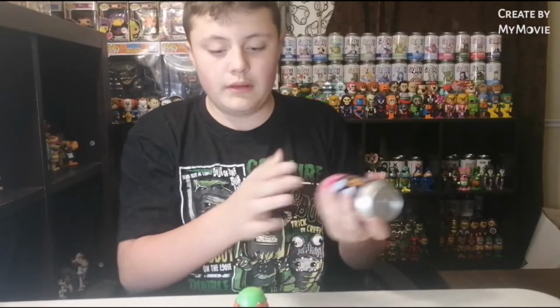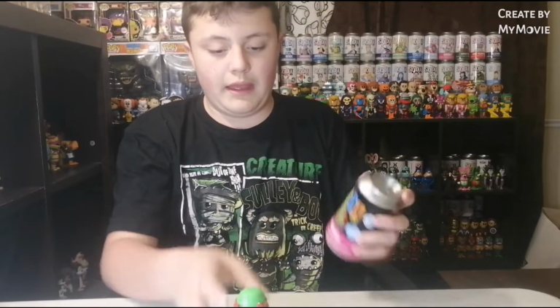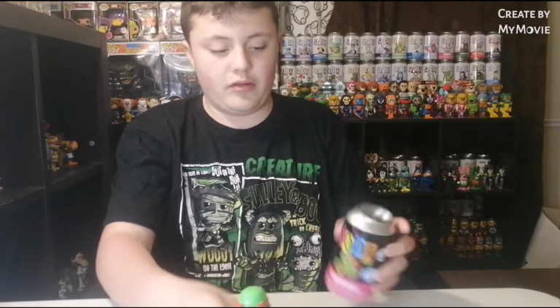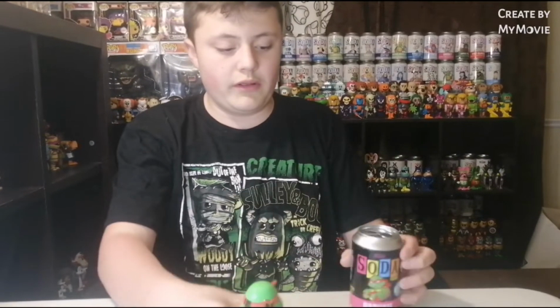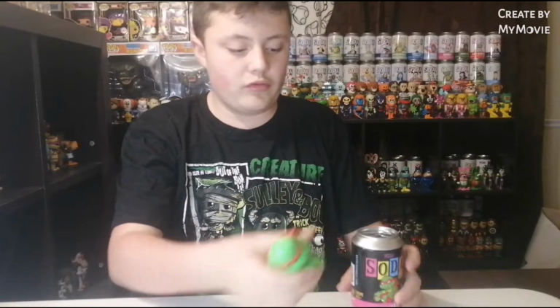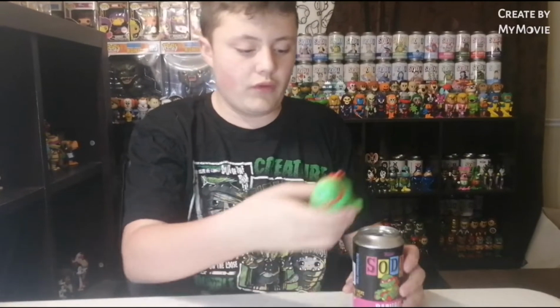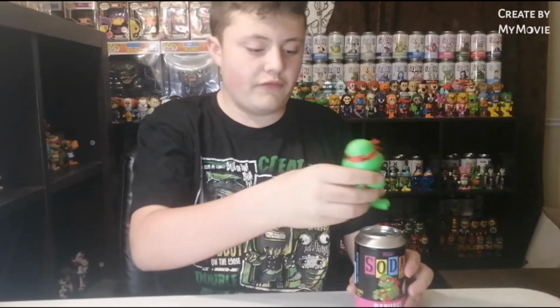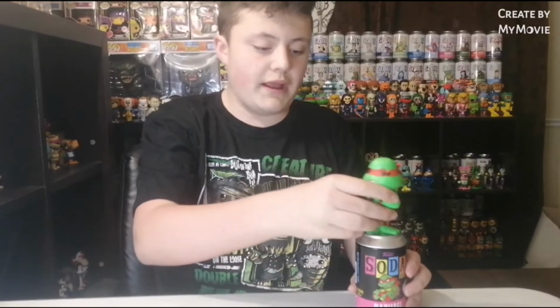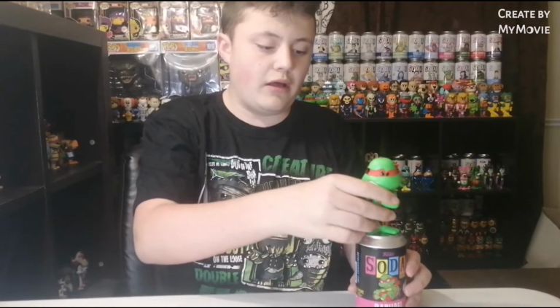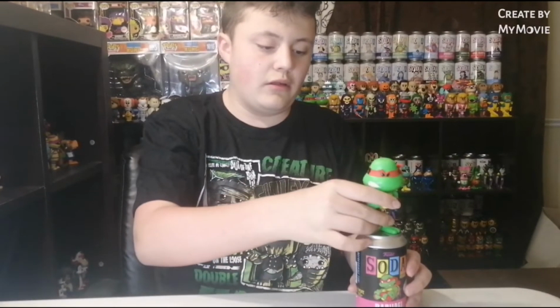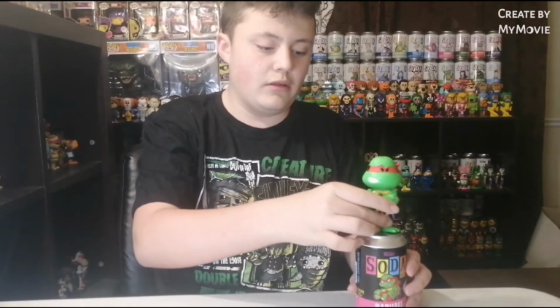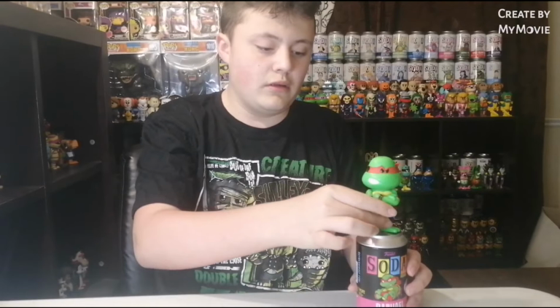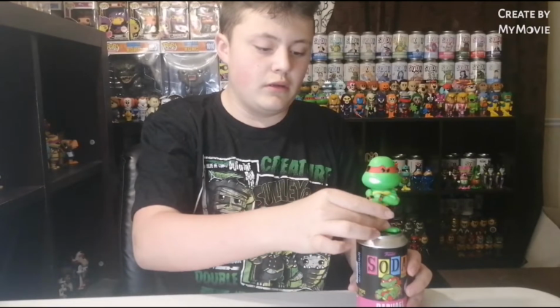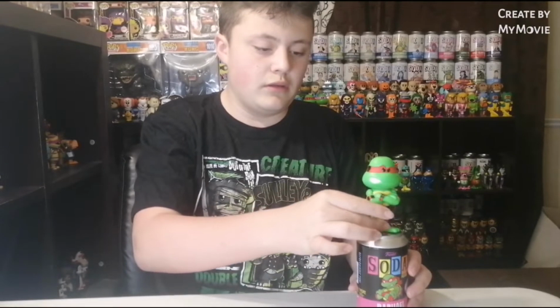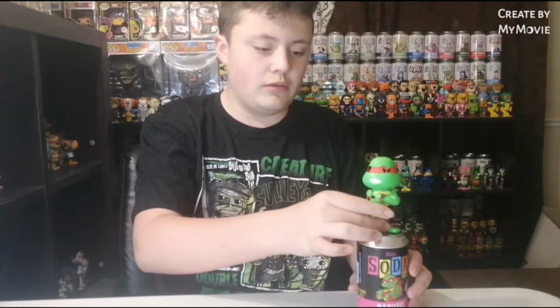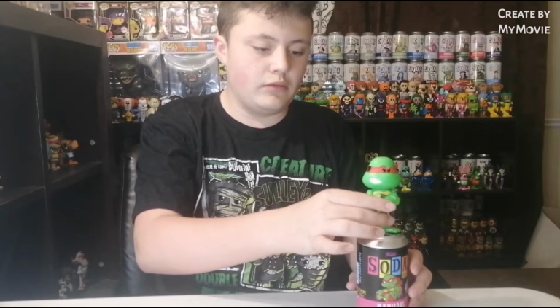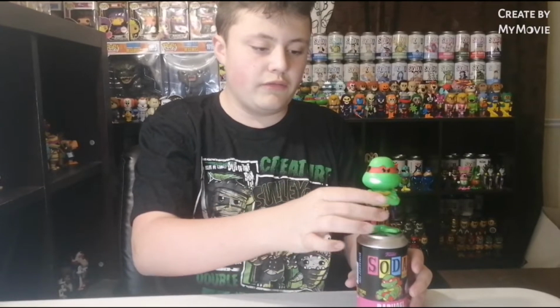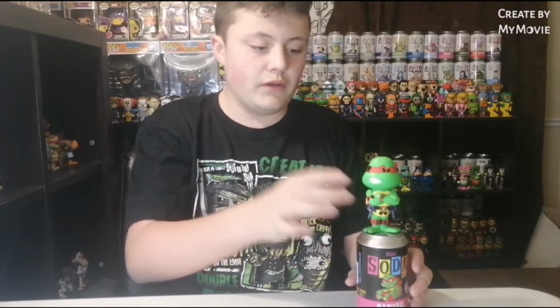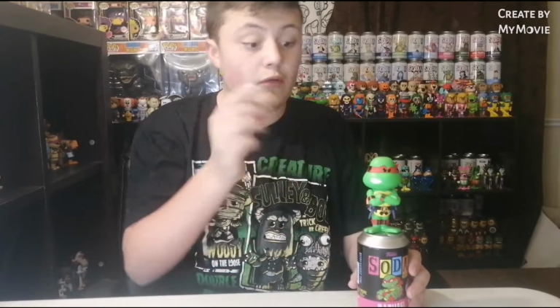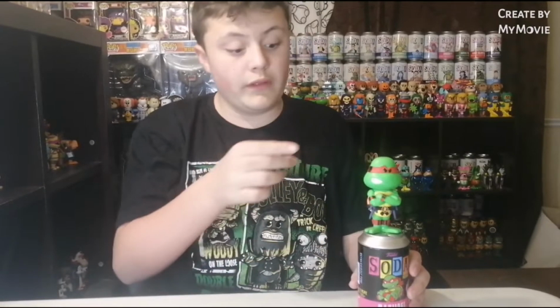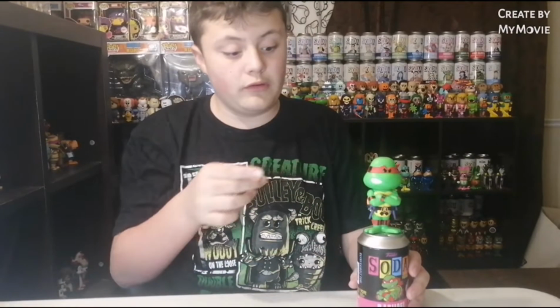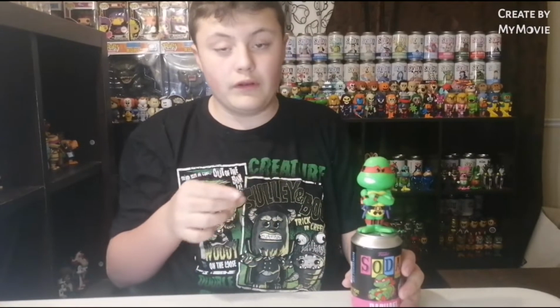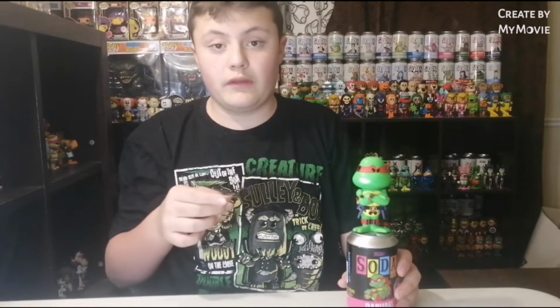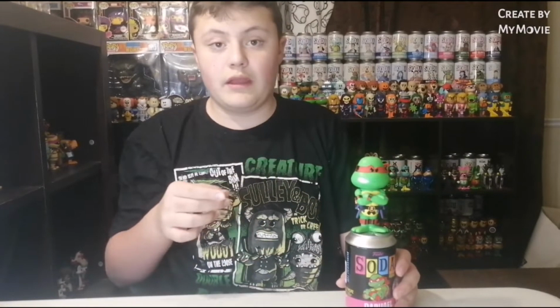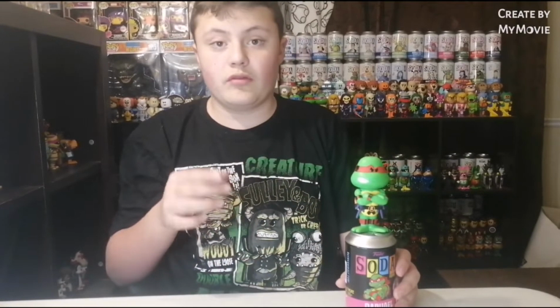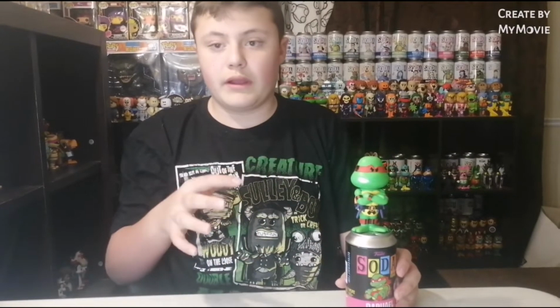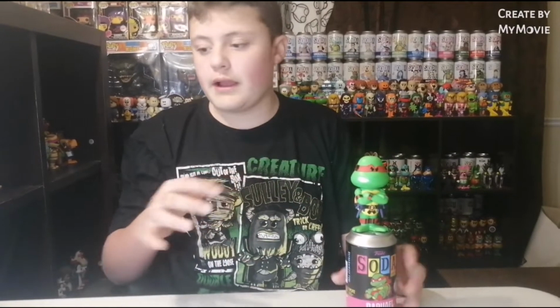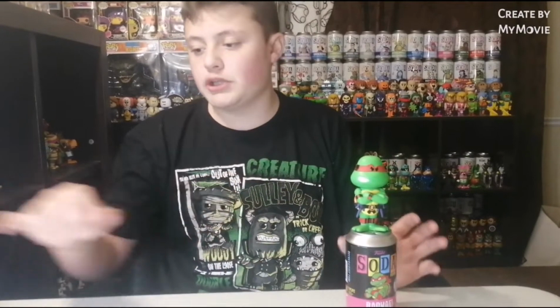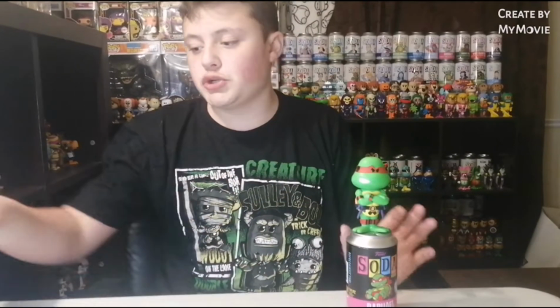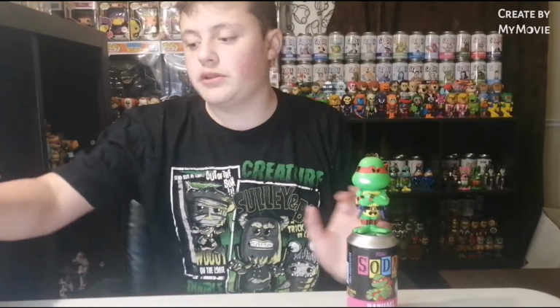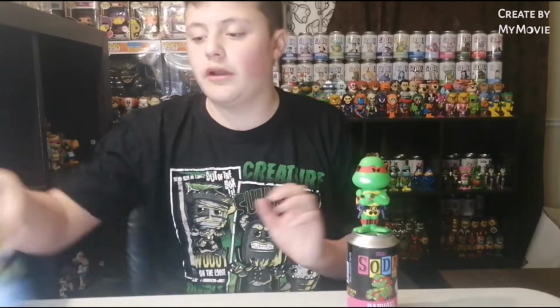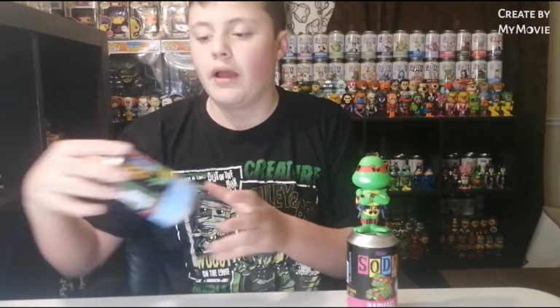Okay, so there's Raphael. Do they fit? Oh, they do fit on the cans, so I can kind of show it to you.